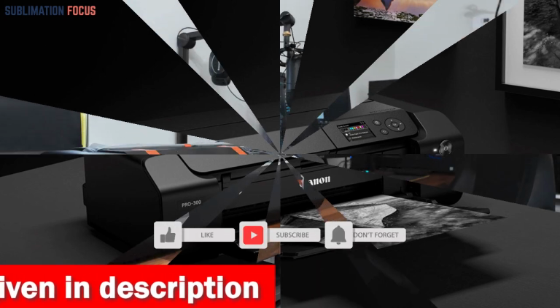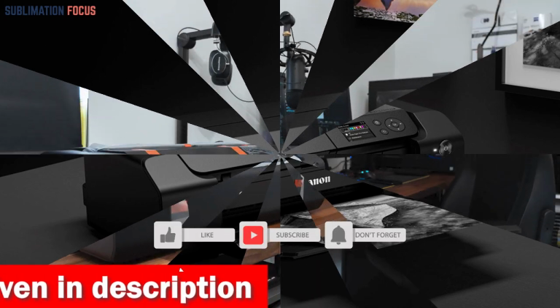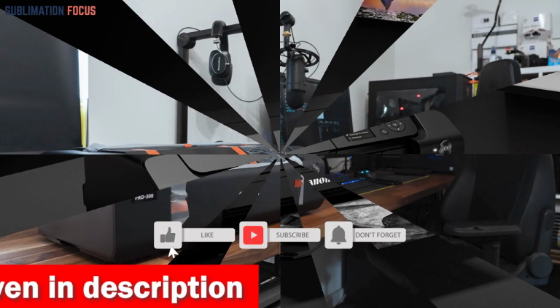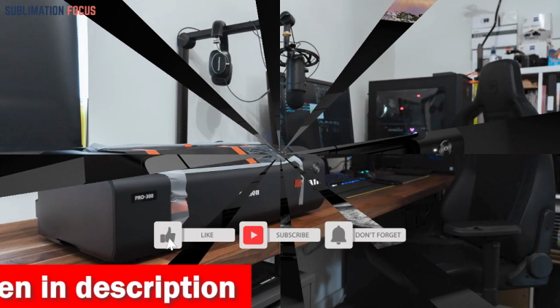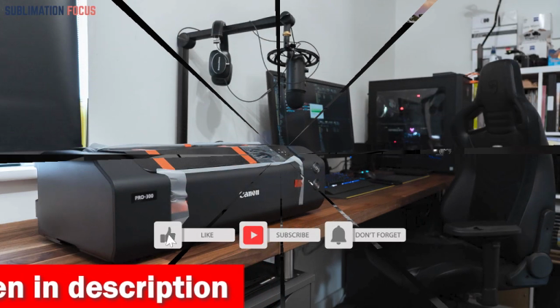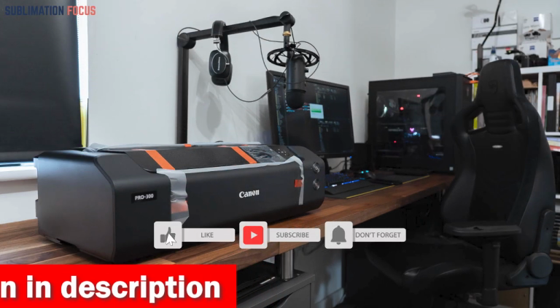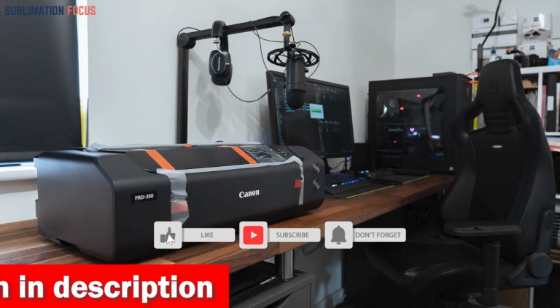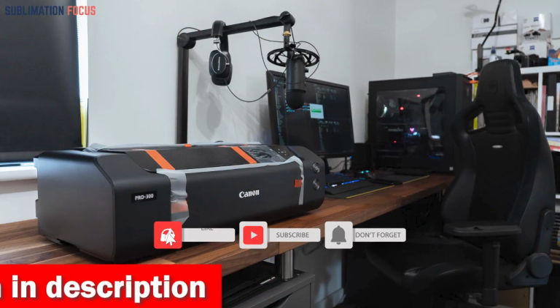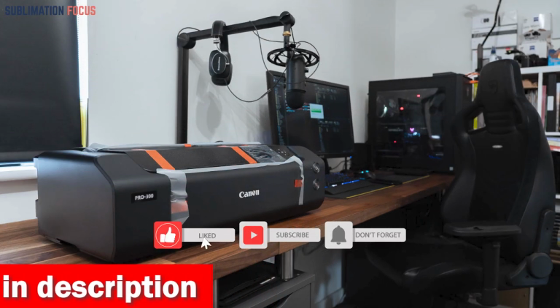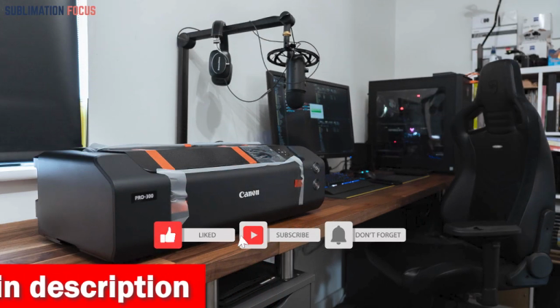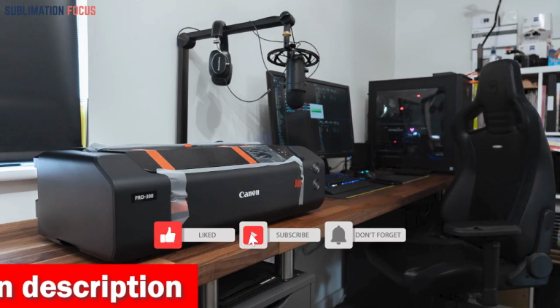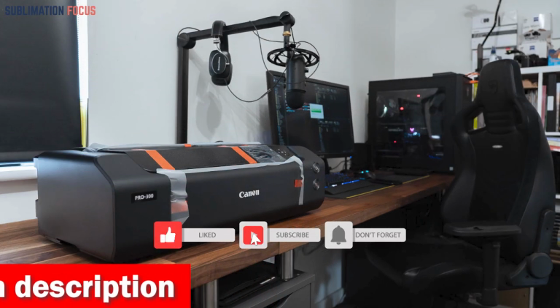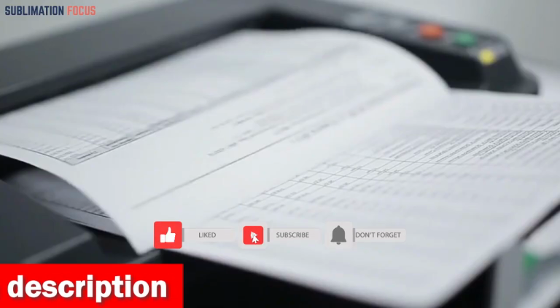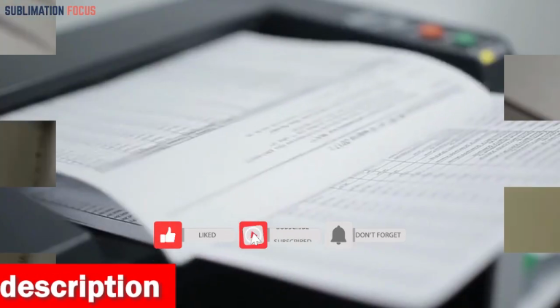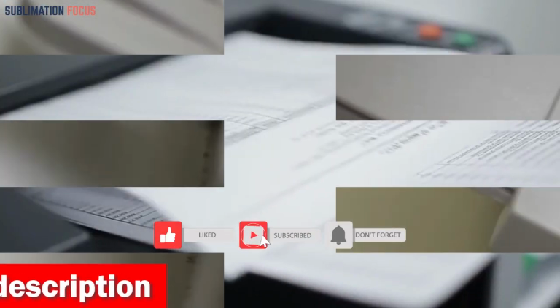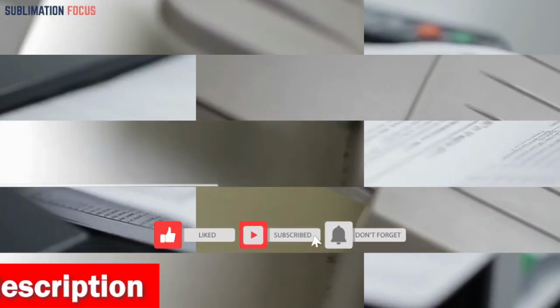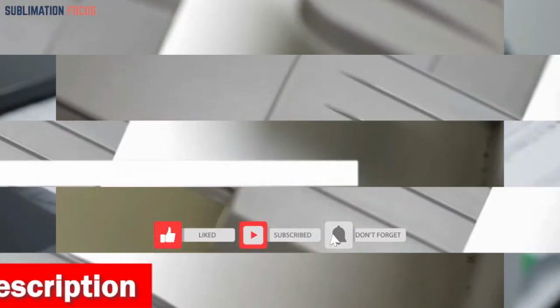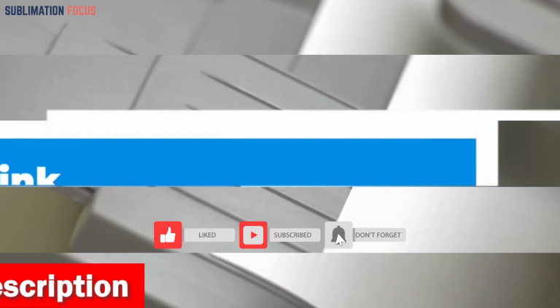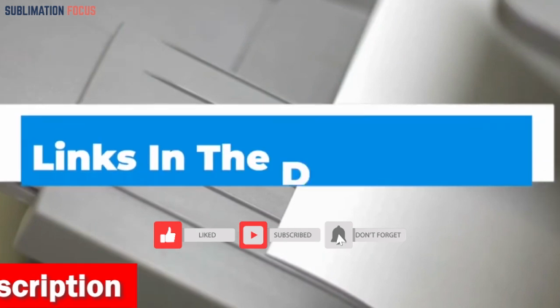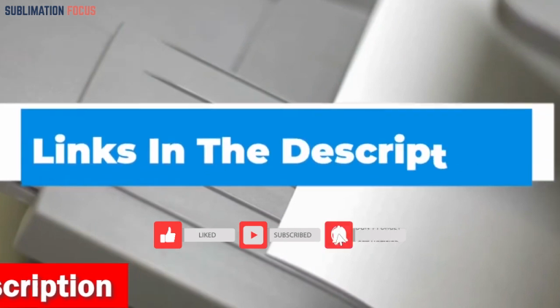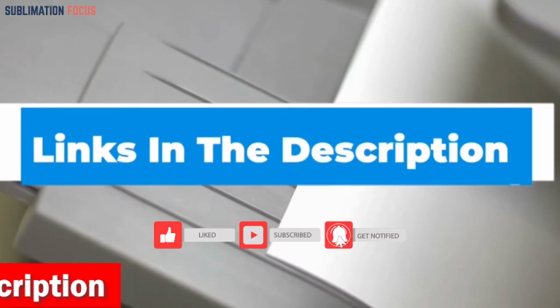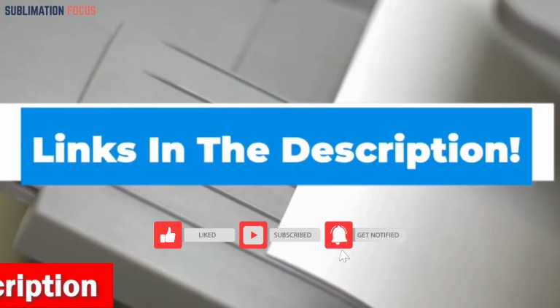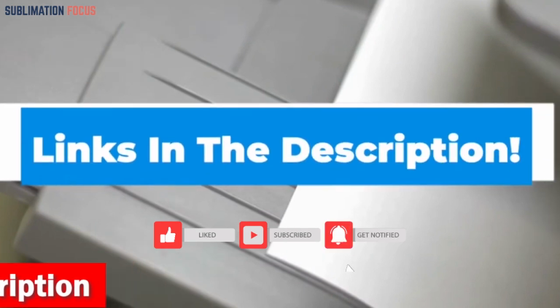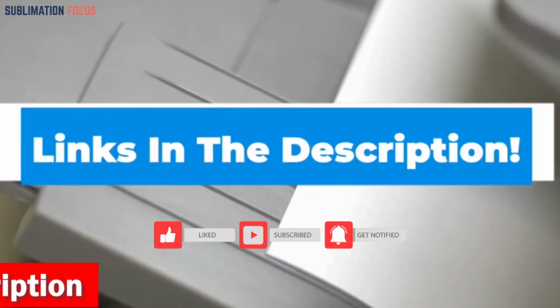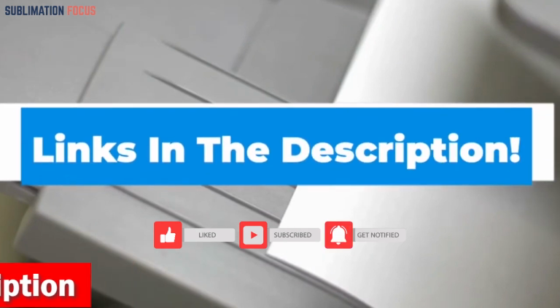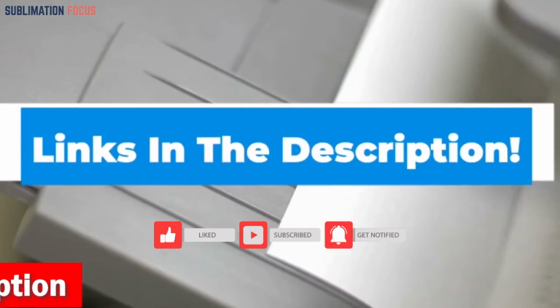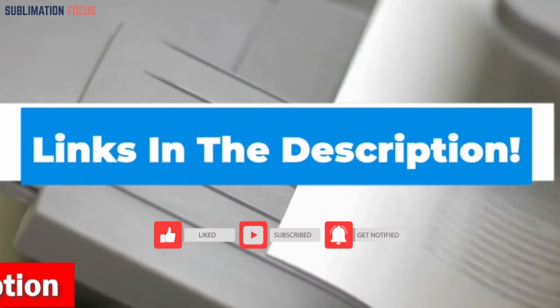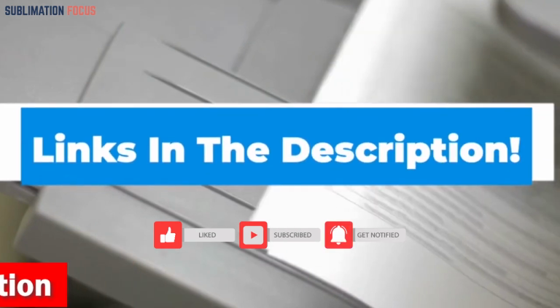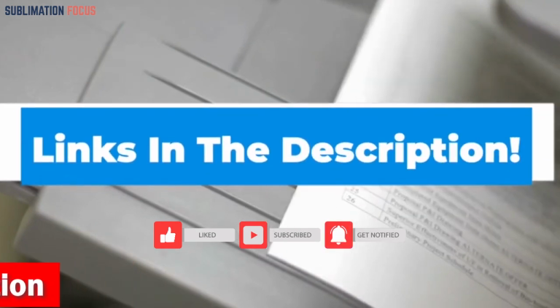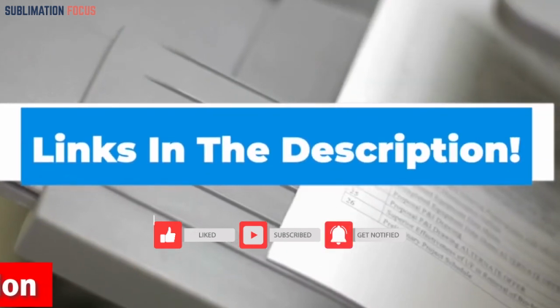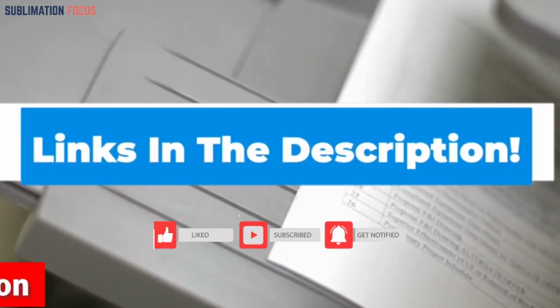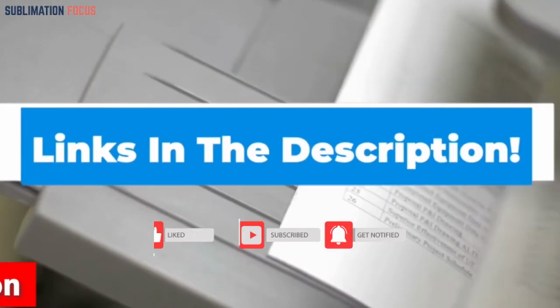So if you're ready to take your printing projects to the next level, check out the link in the description section below.